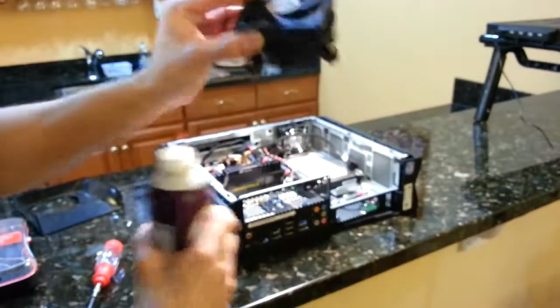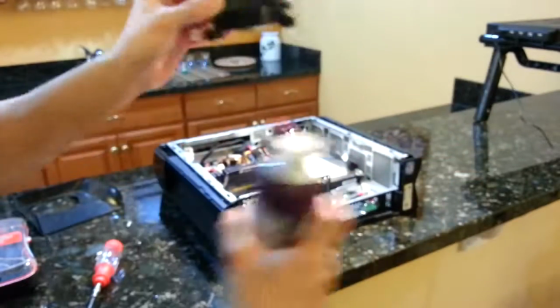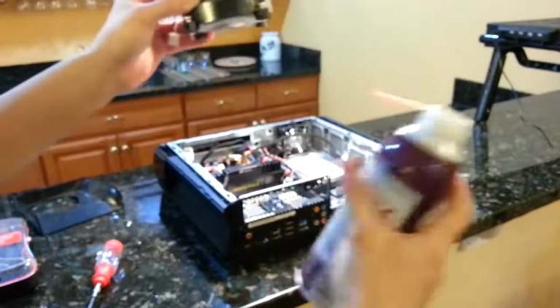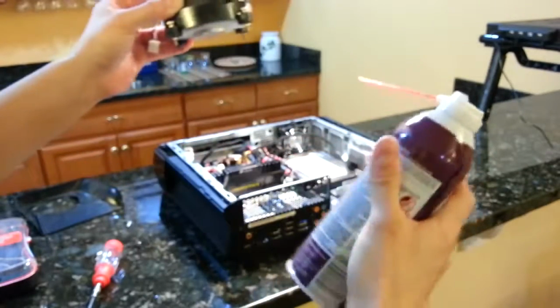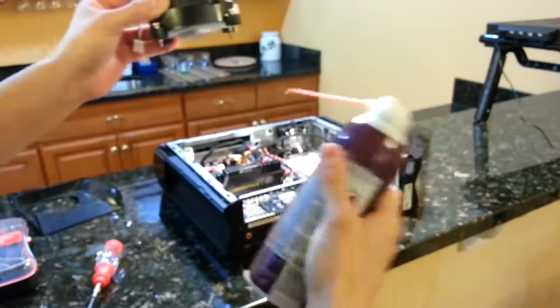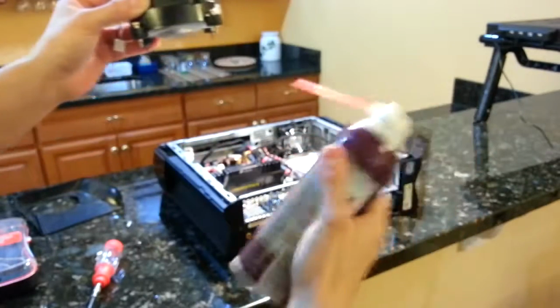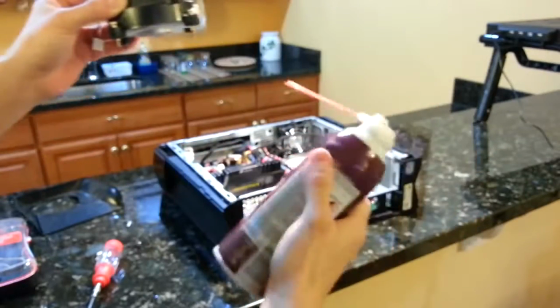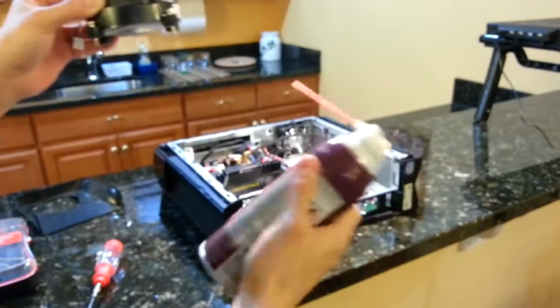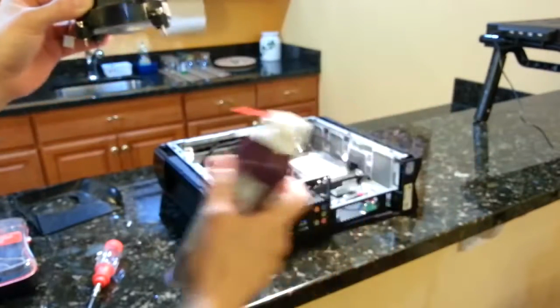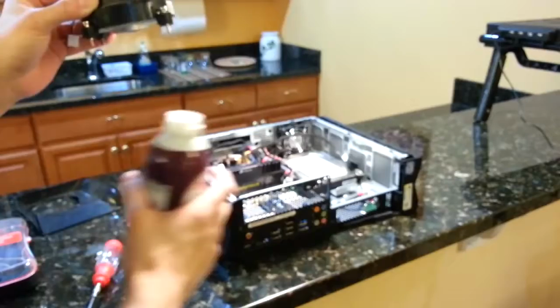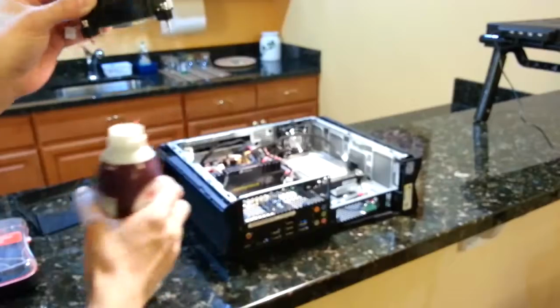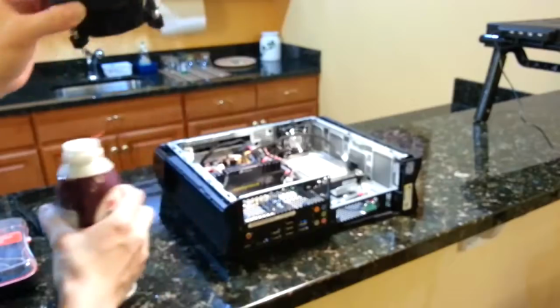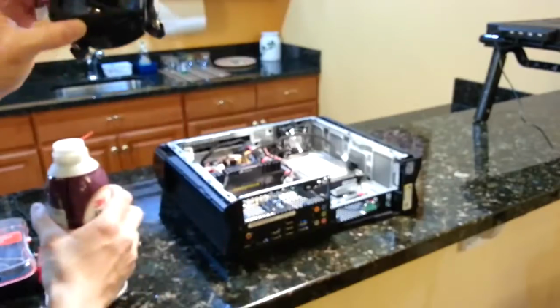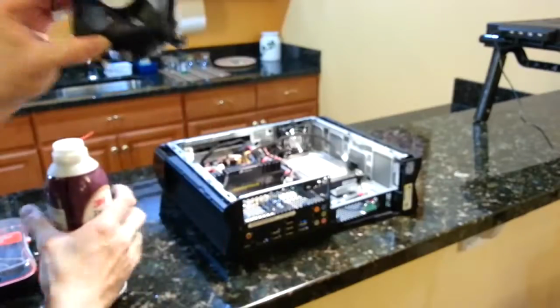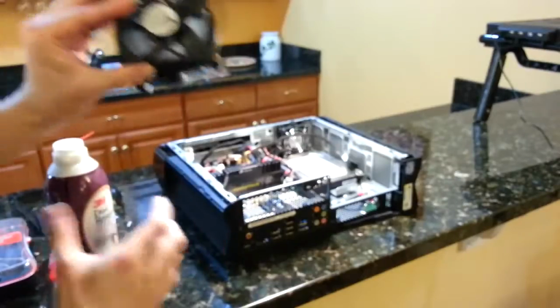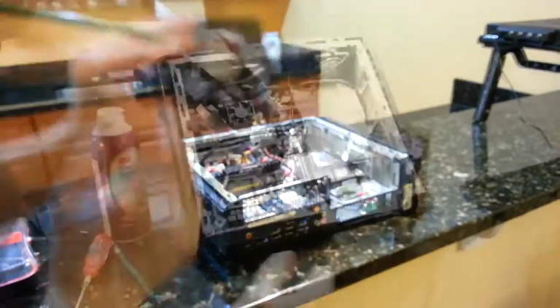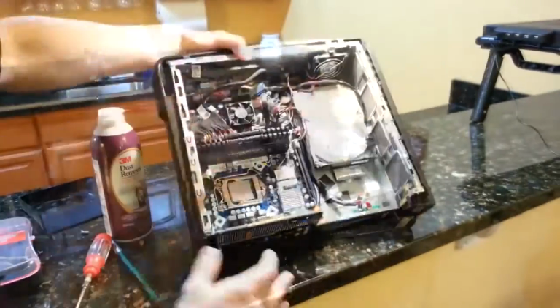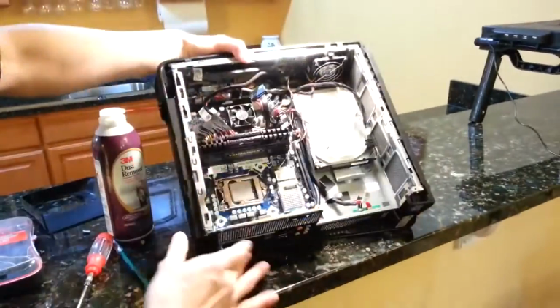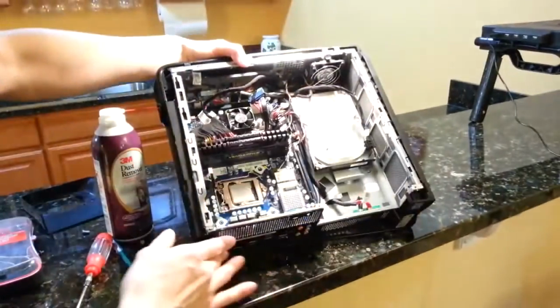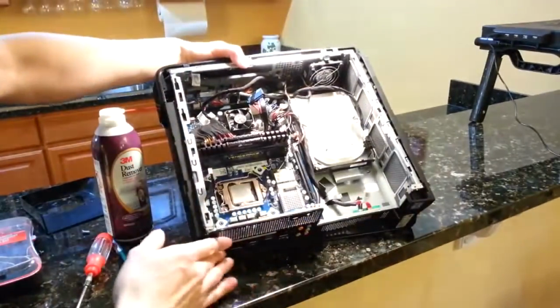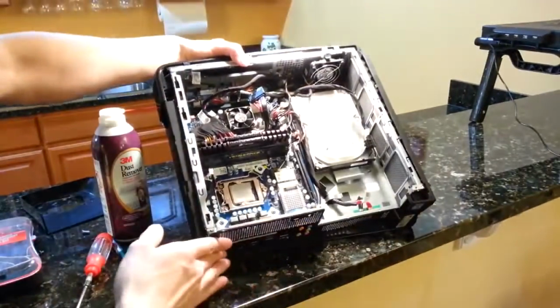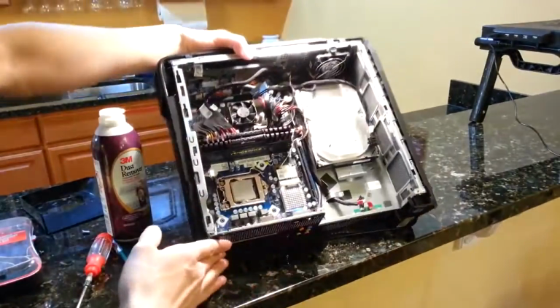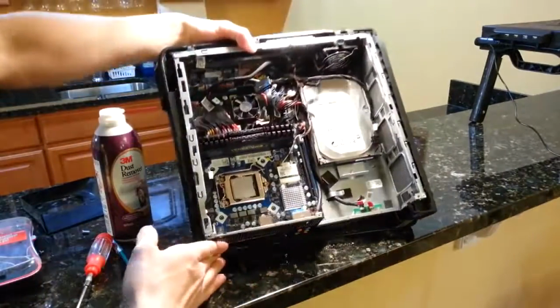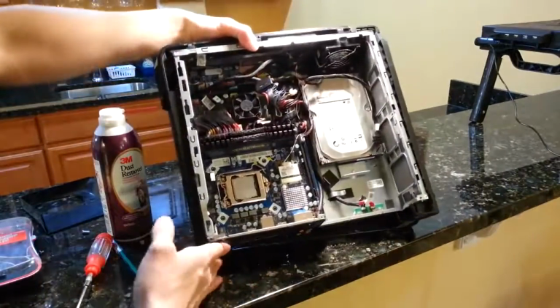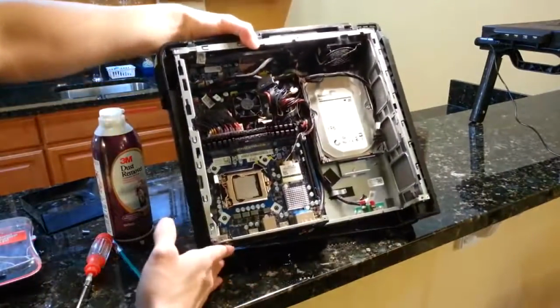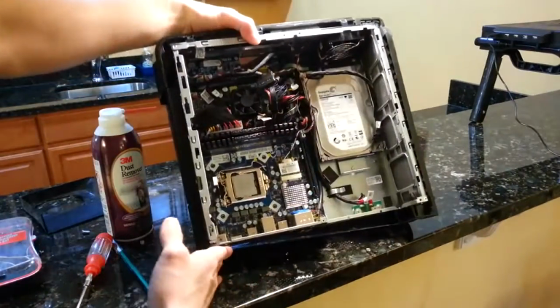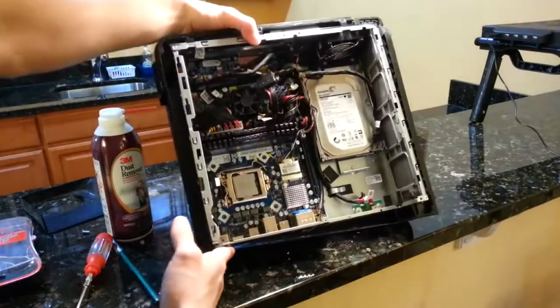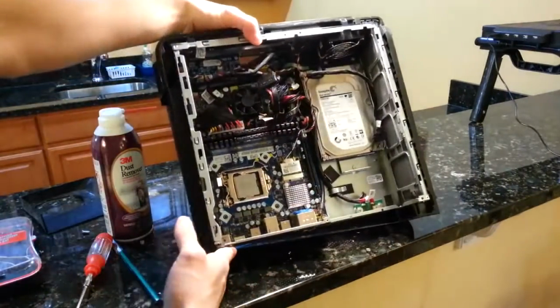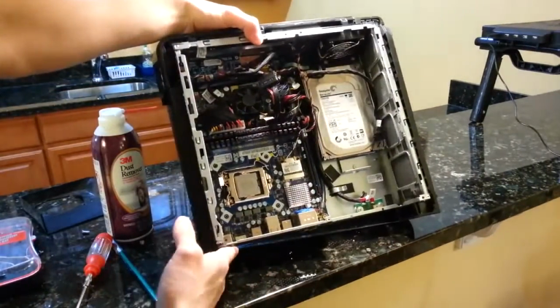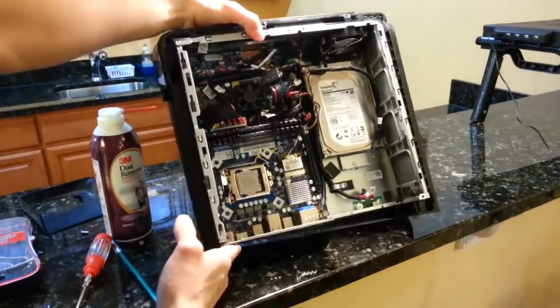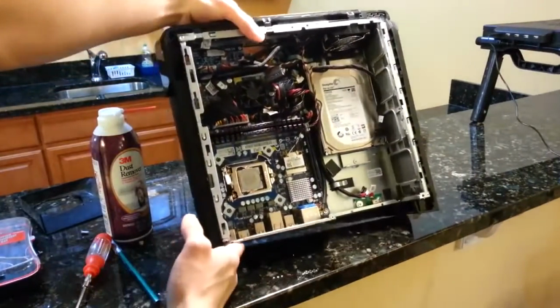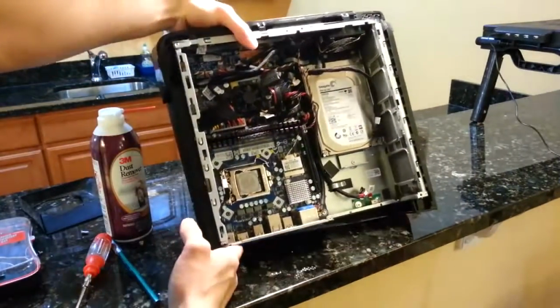The can gets really cold when you use it for a while. So here is my beautiful PC interior.